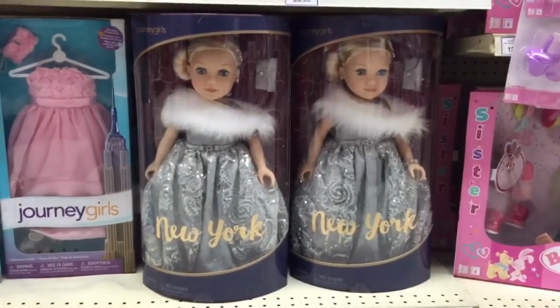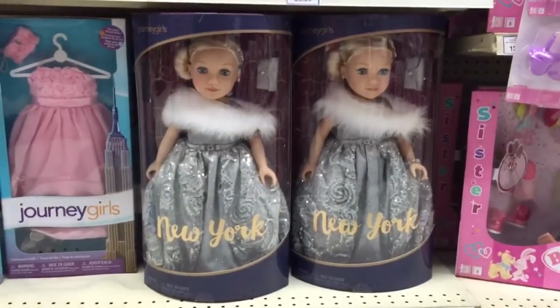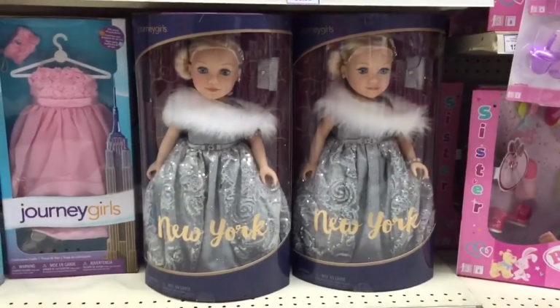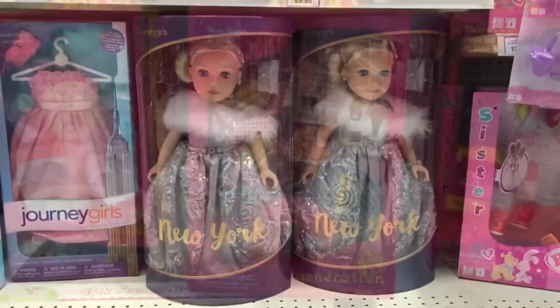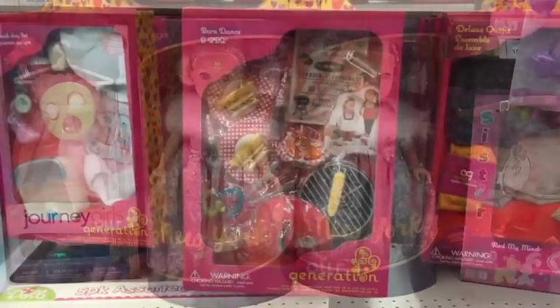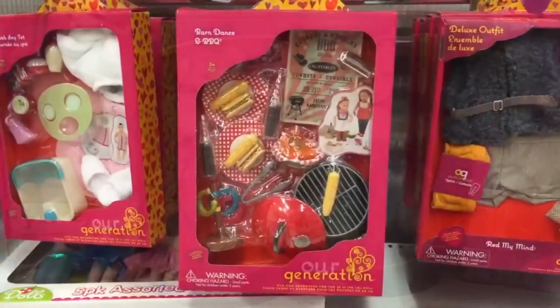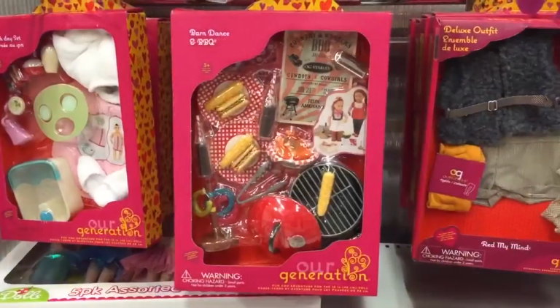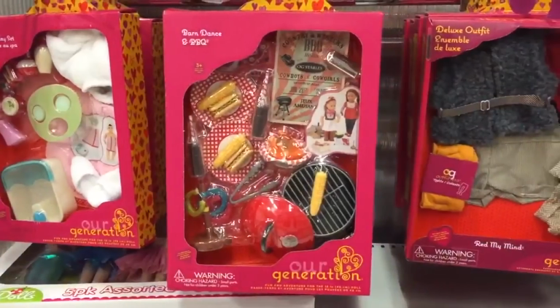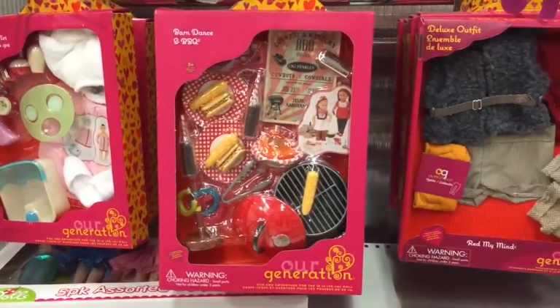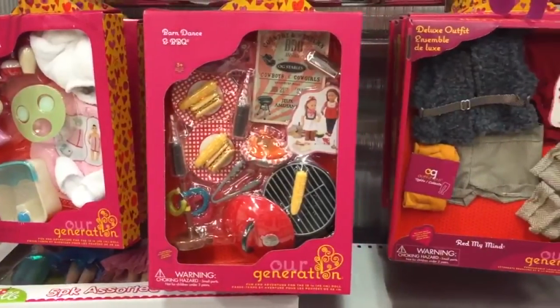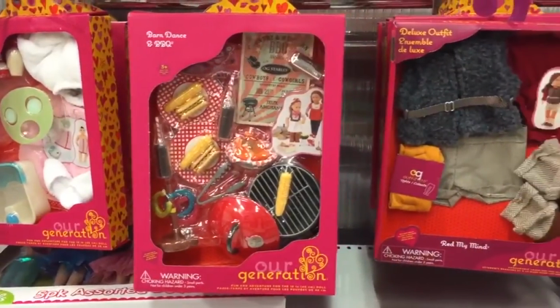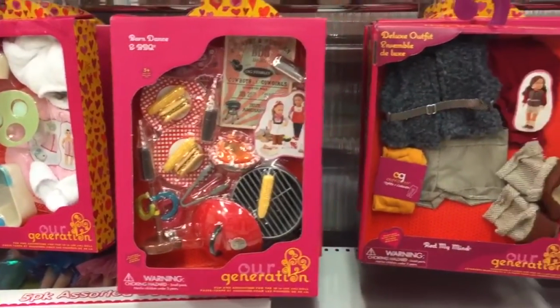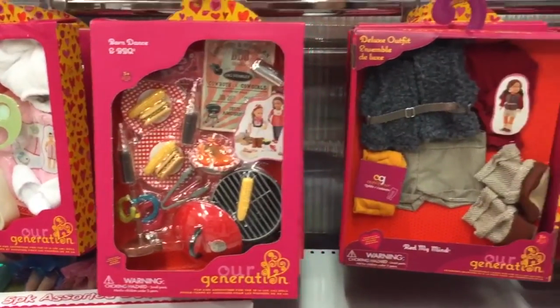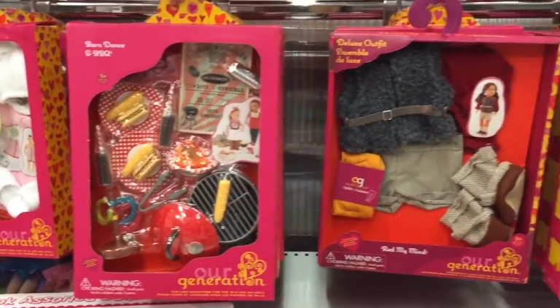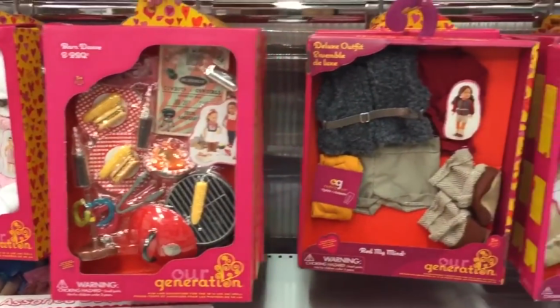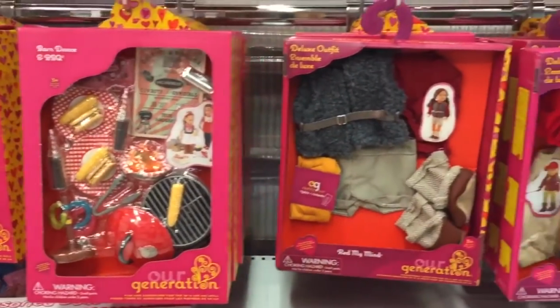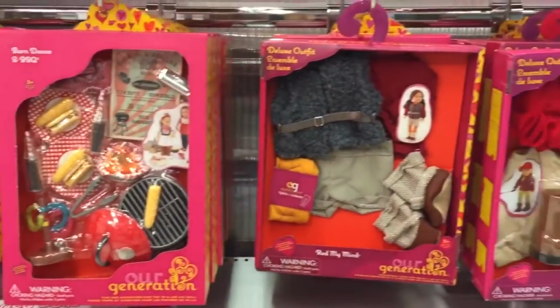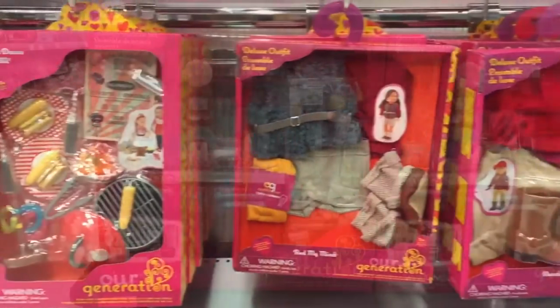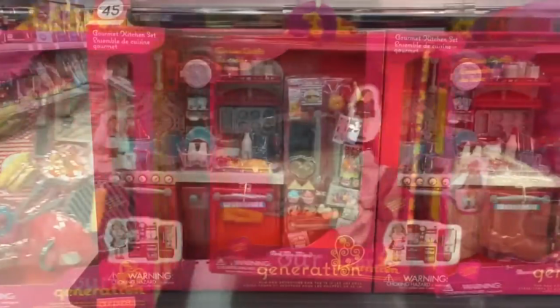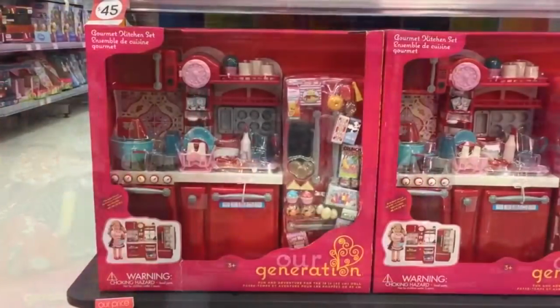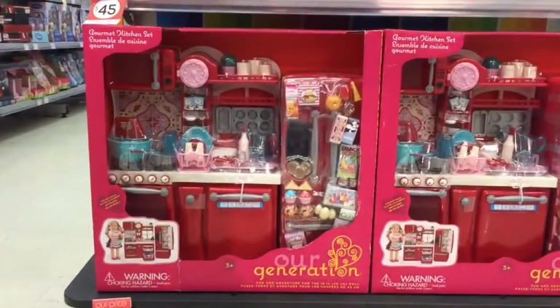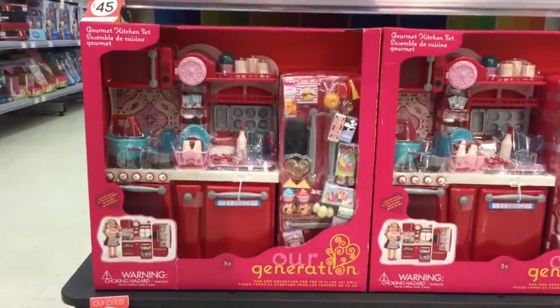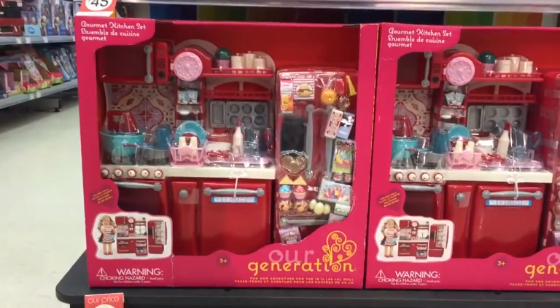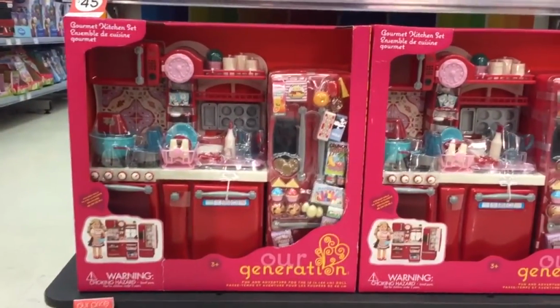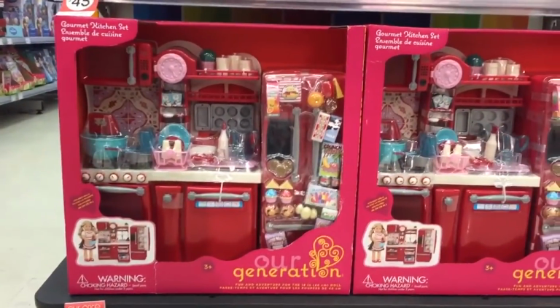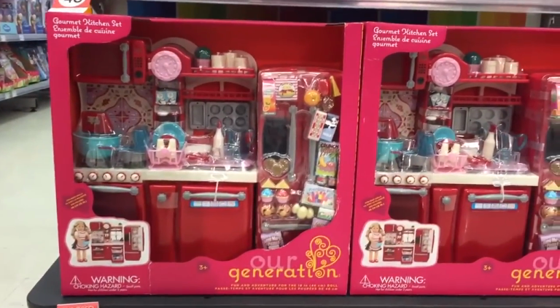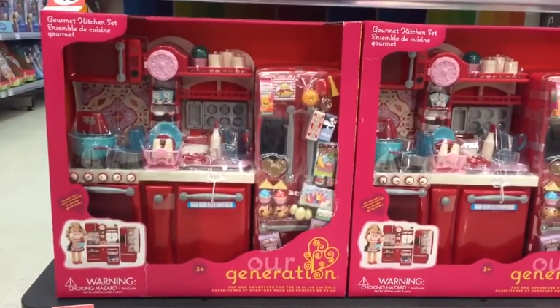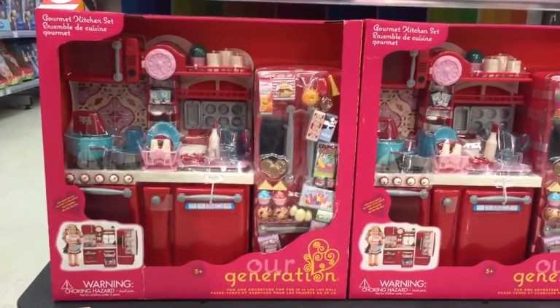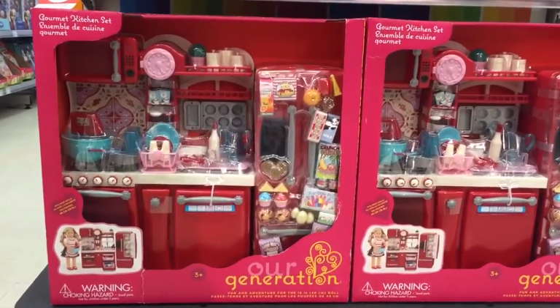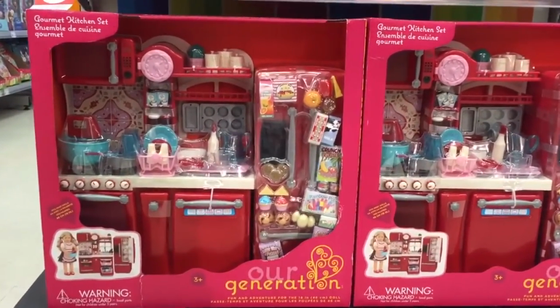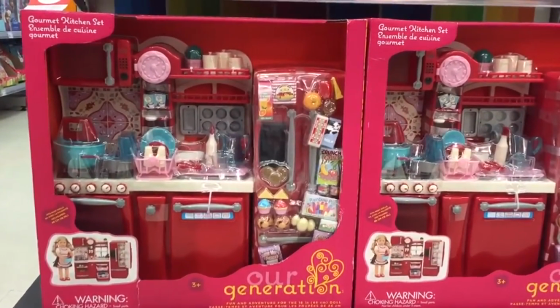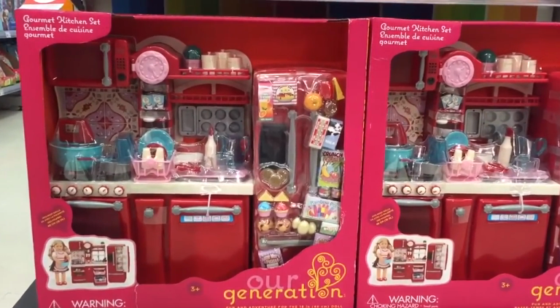So first, let's head on over to Toys R Us to take a look at the Journey Girls section.